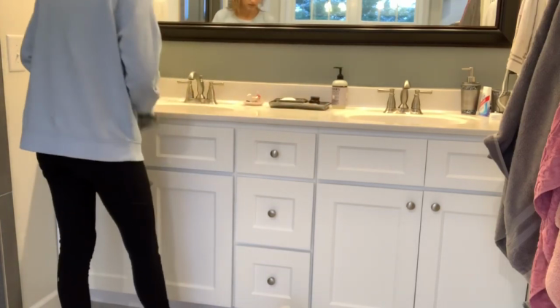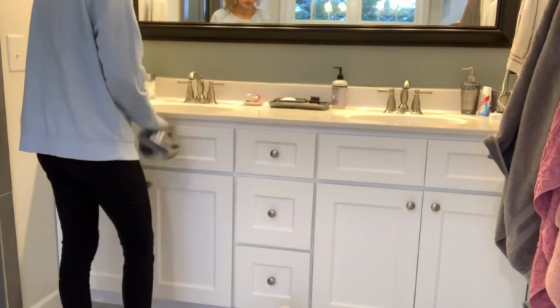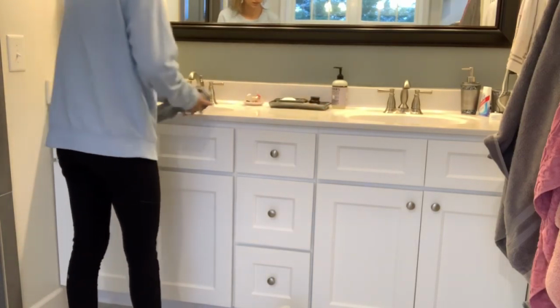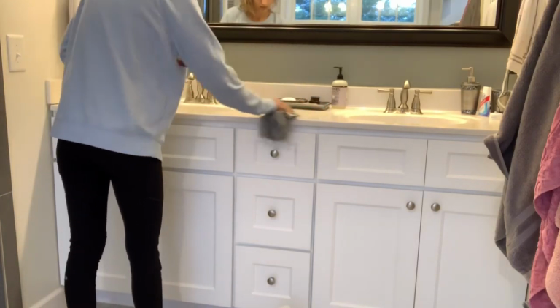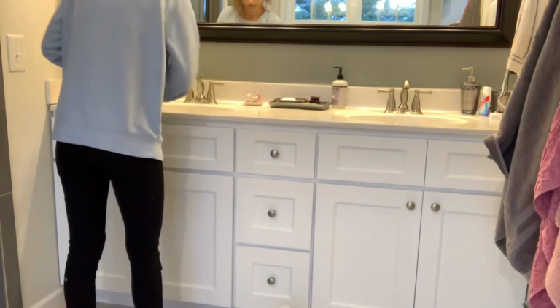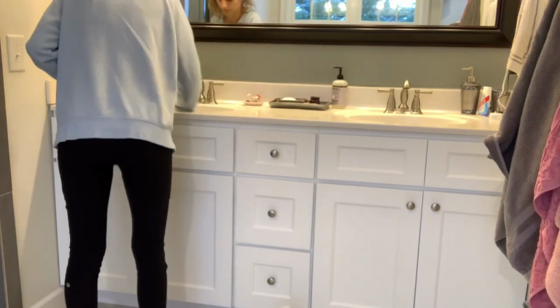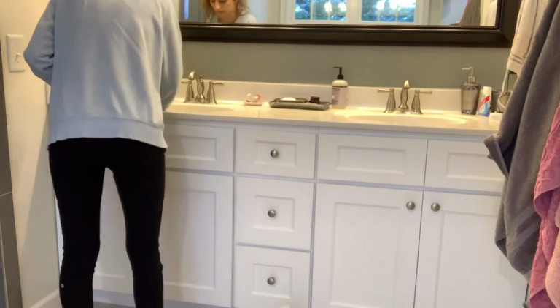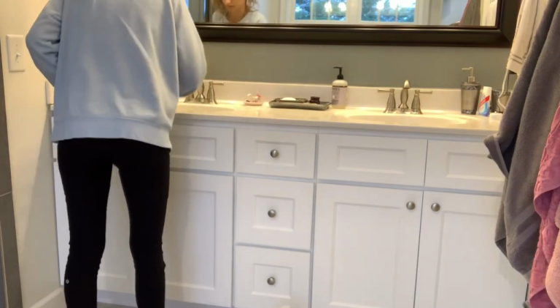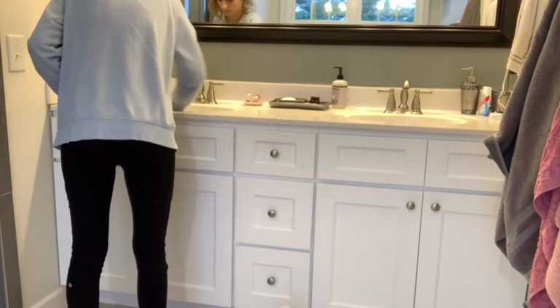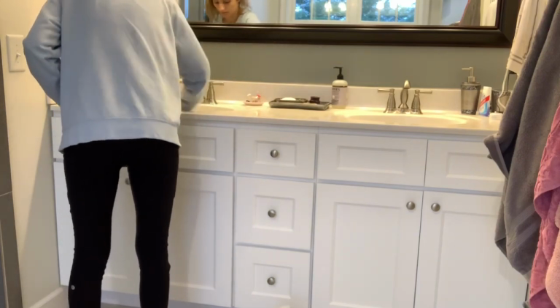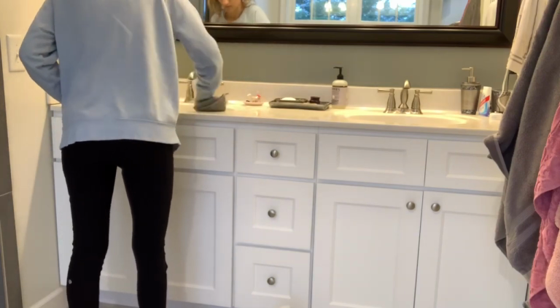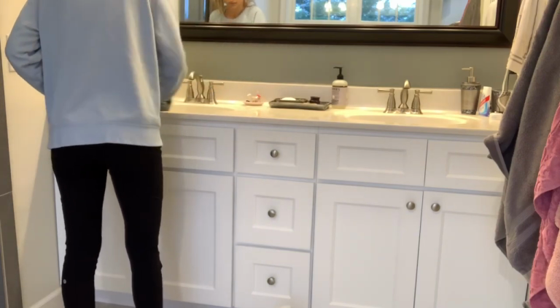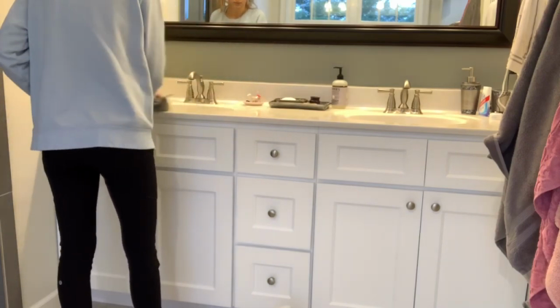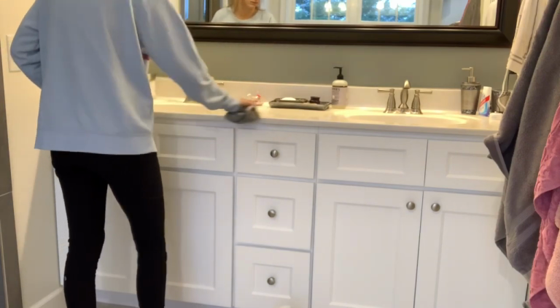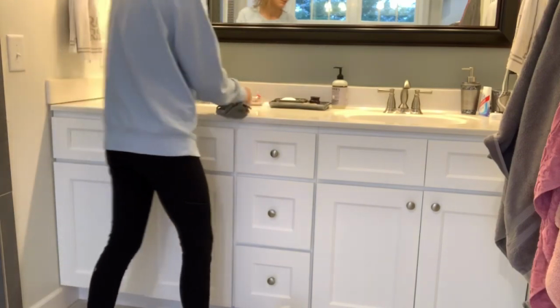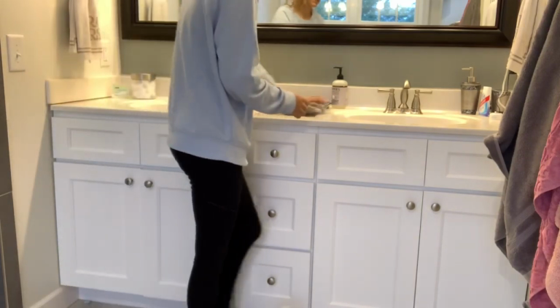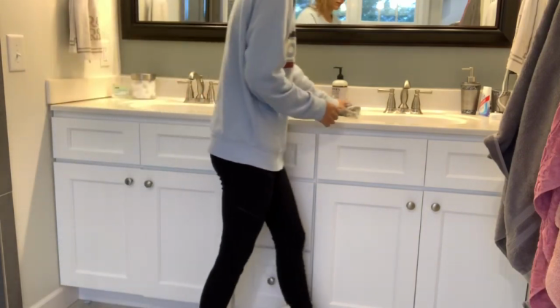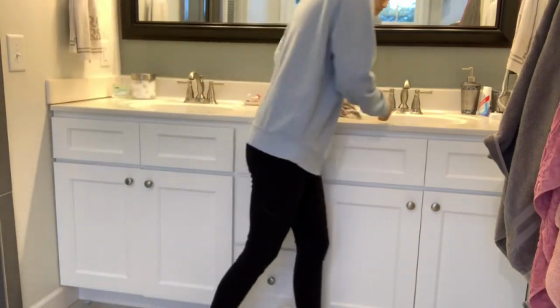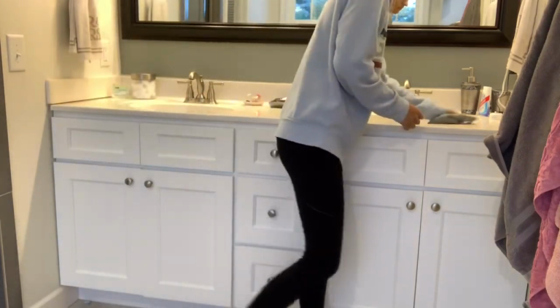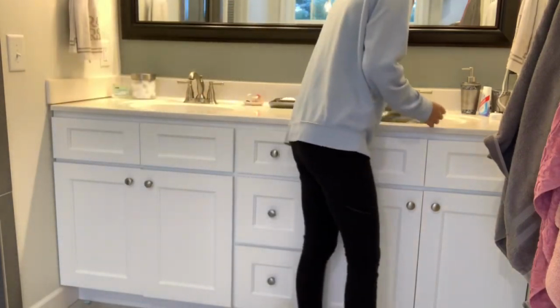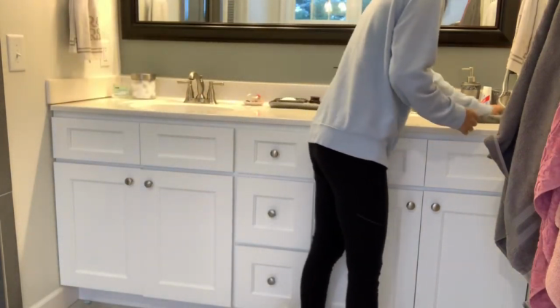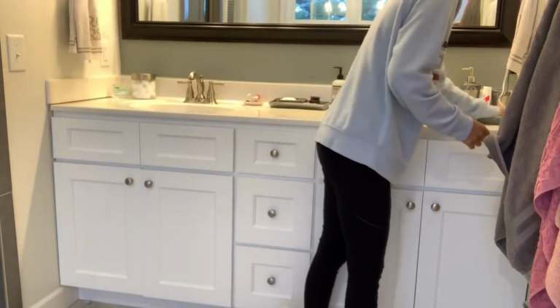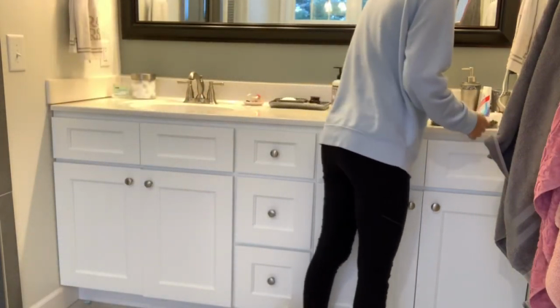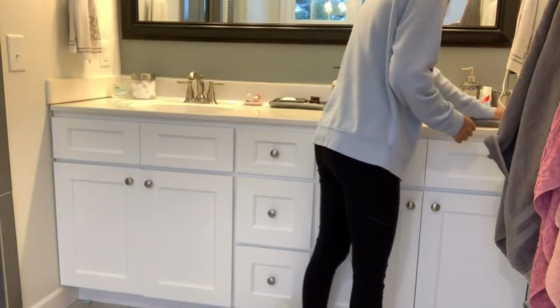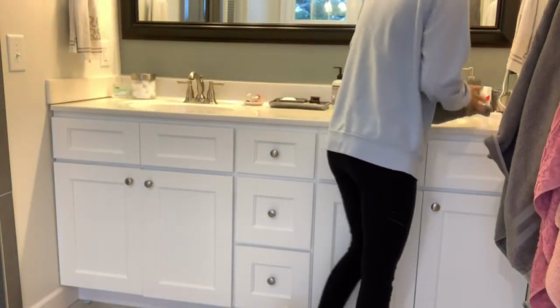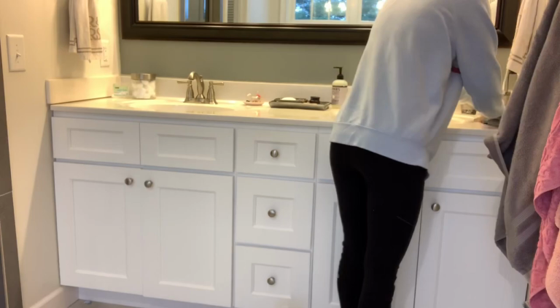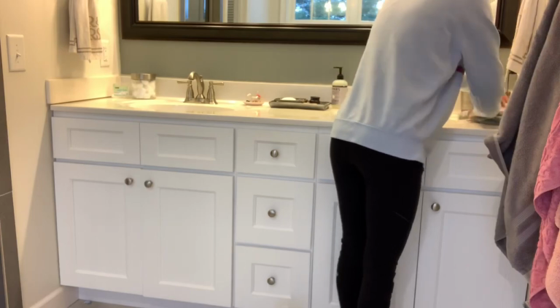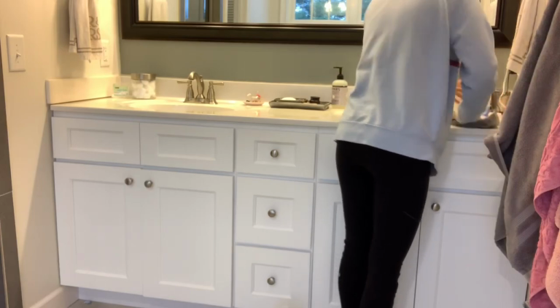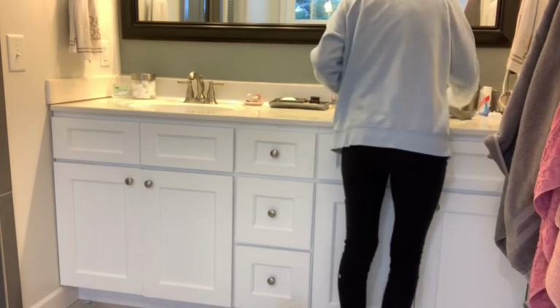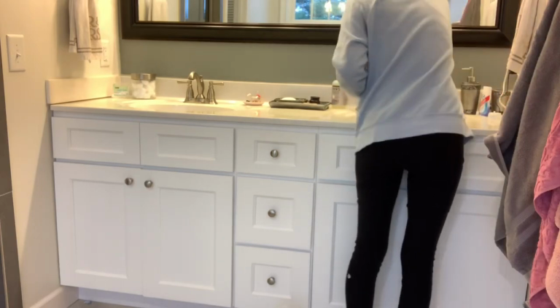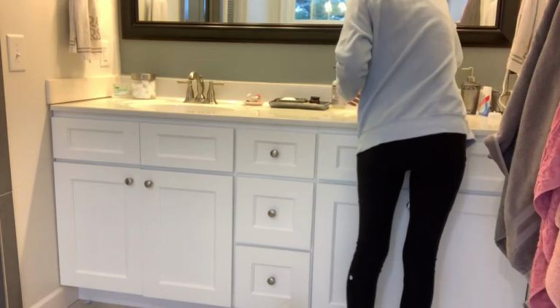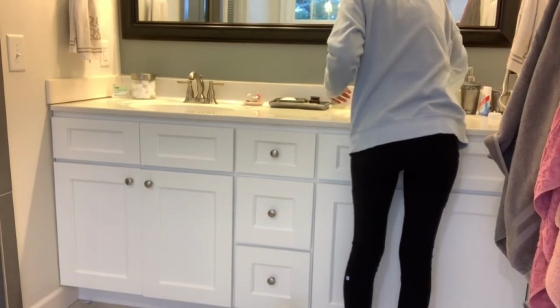I'm using the Method anti-bacterial bathroom cleaner to do all of the cleaning here in the bathroom.